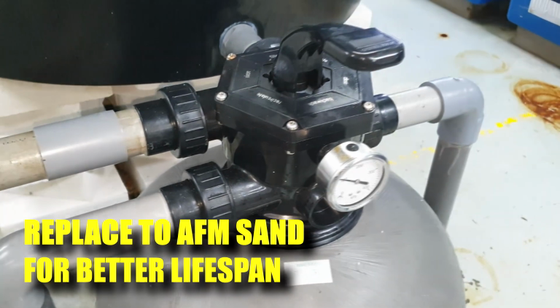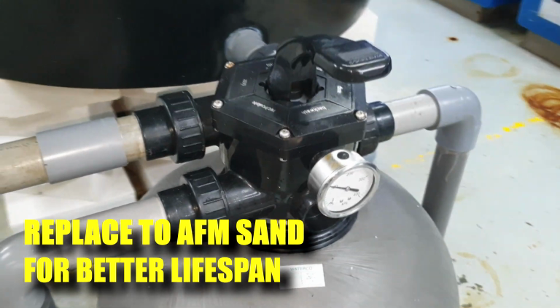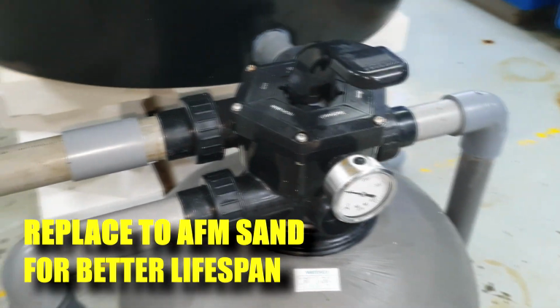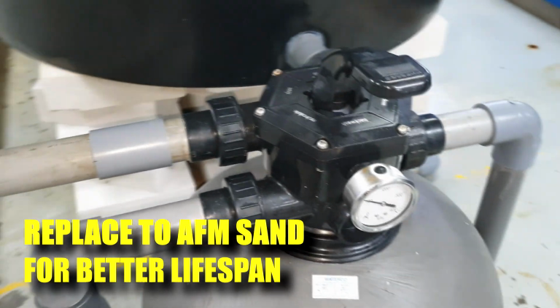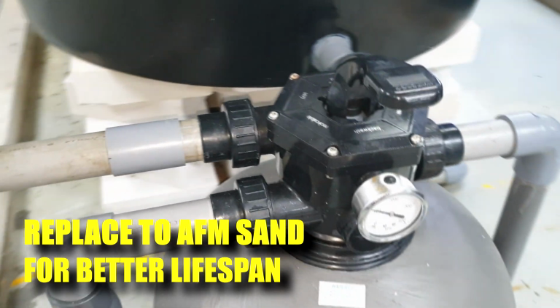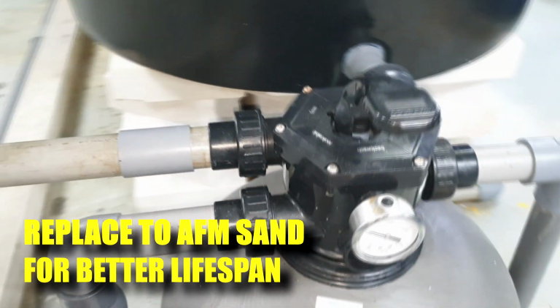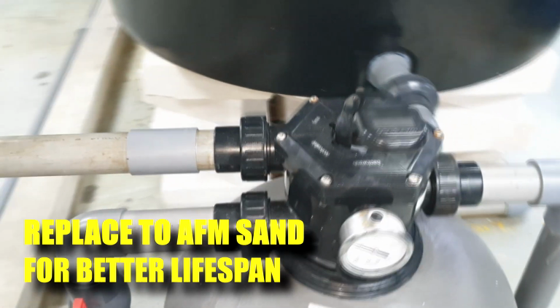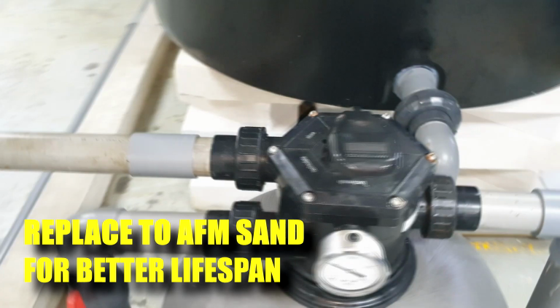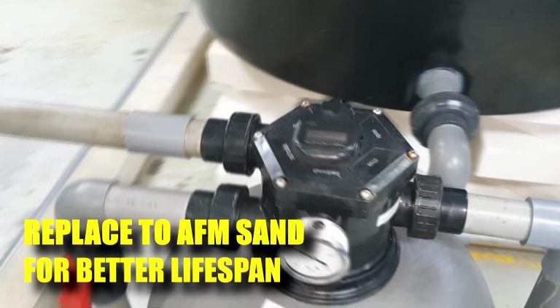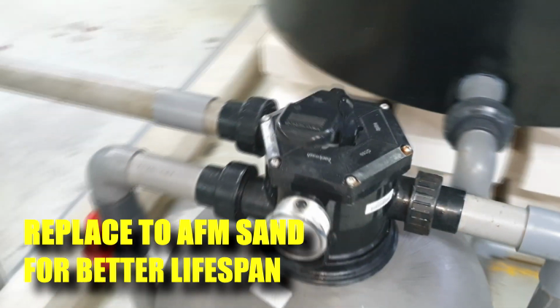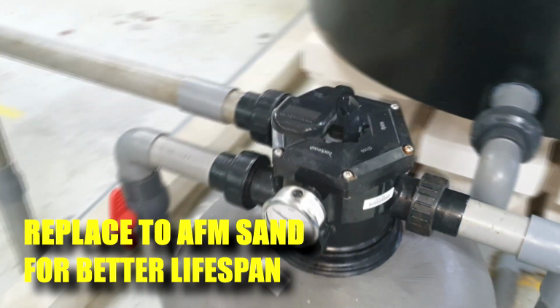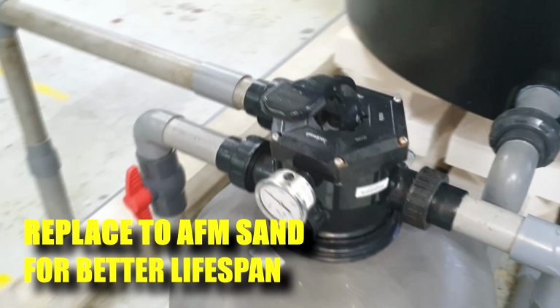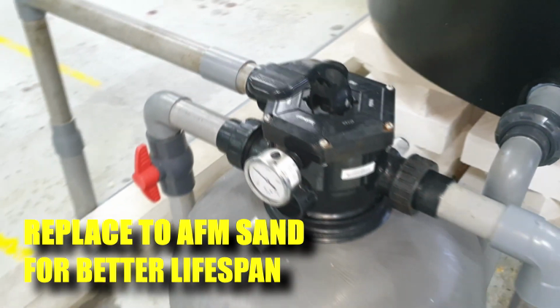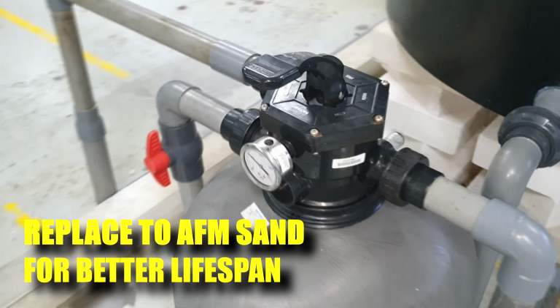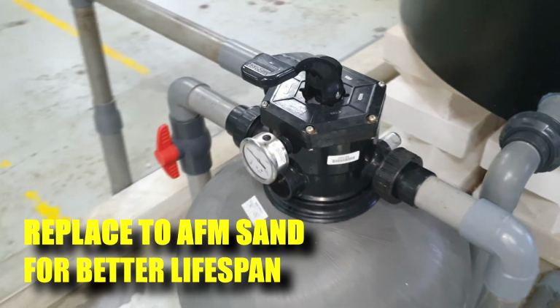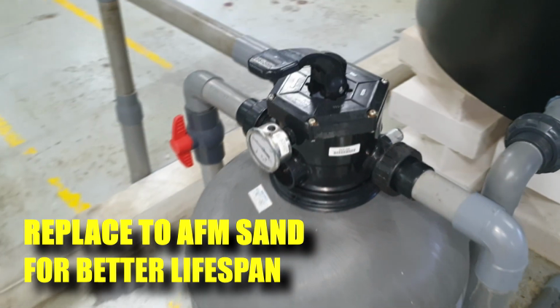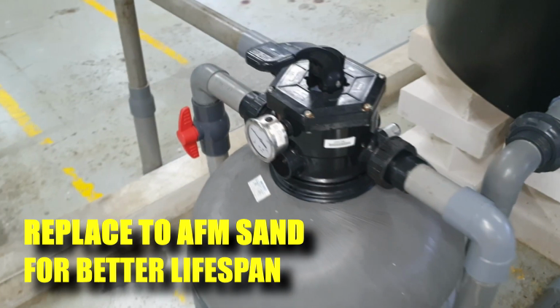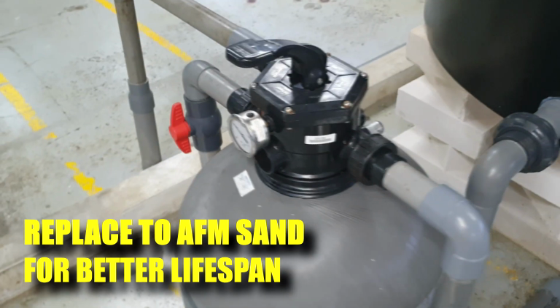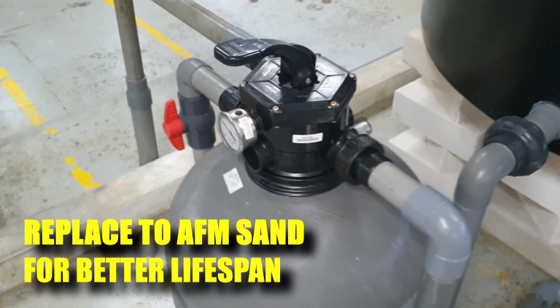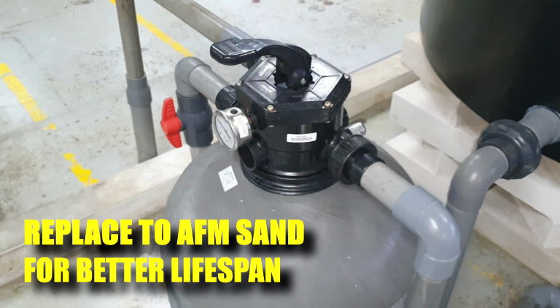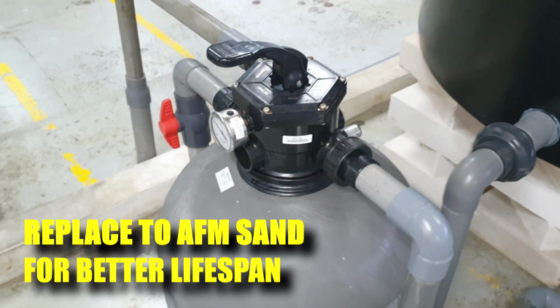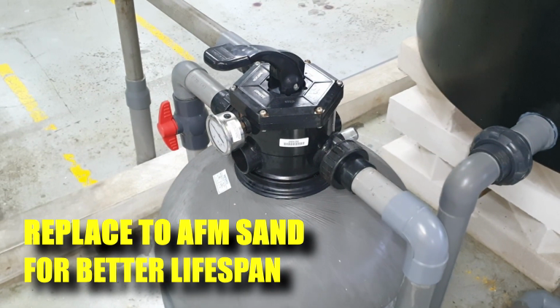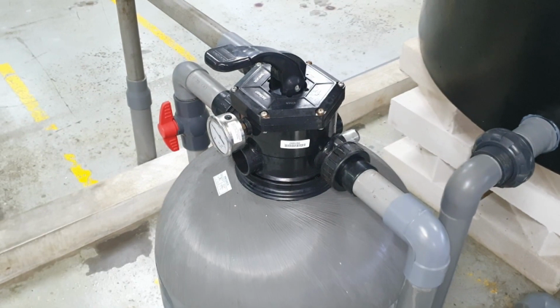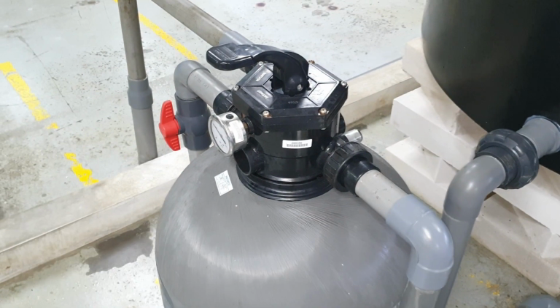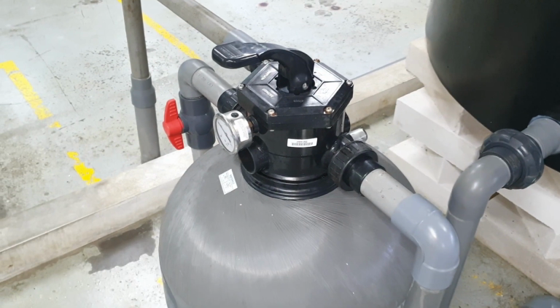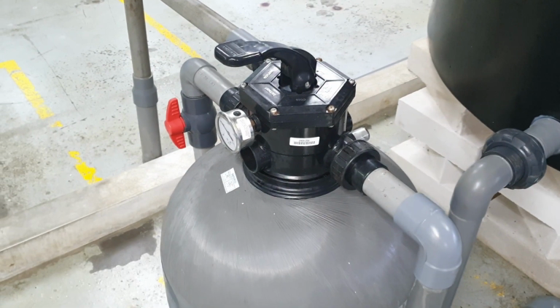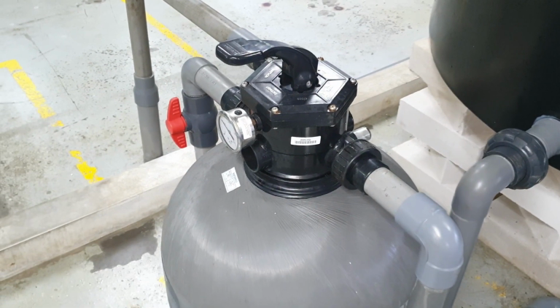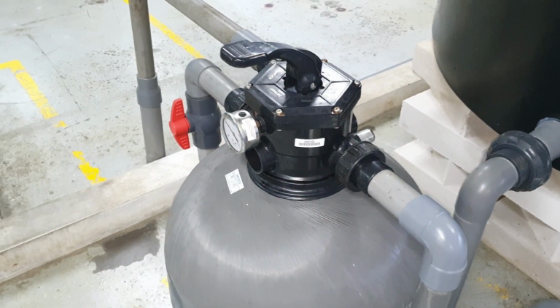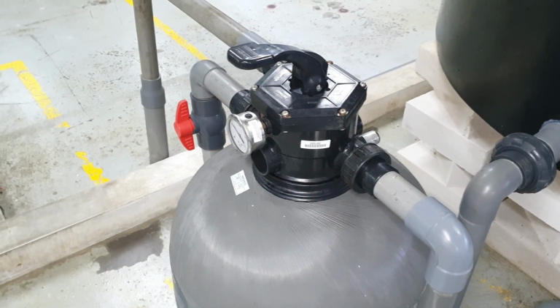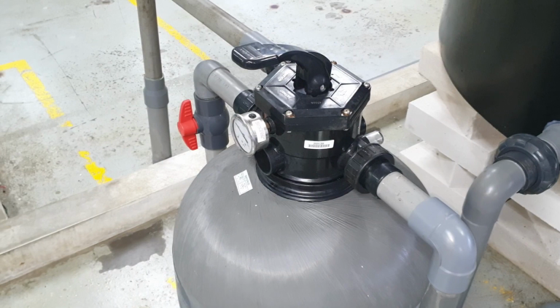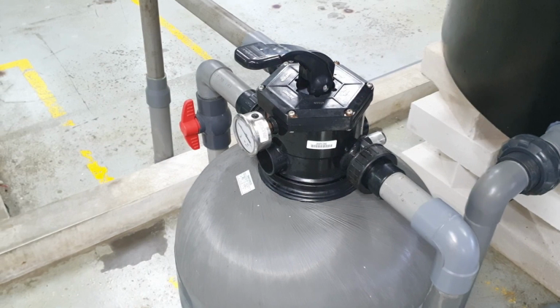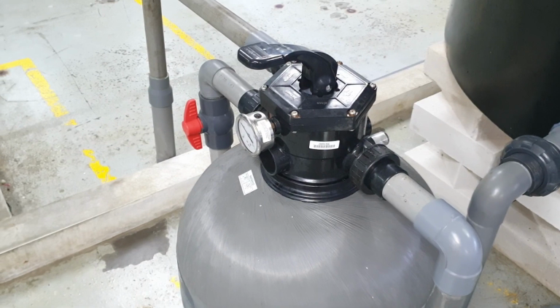For sand filters in the holding system, we actually use another type of AFM sand that does not tend to clog up as quickly.